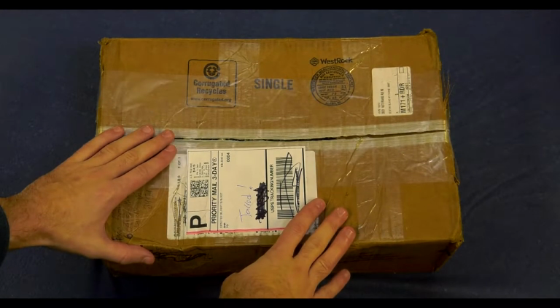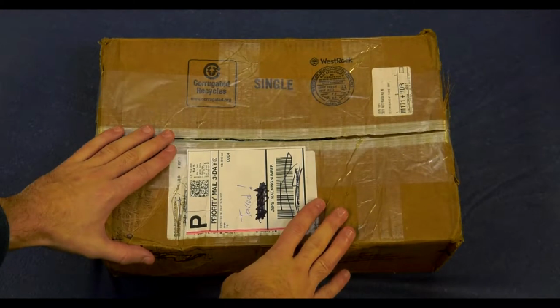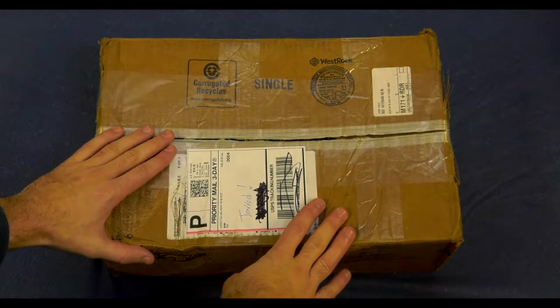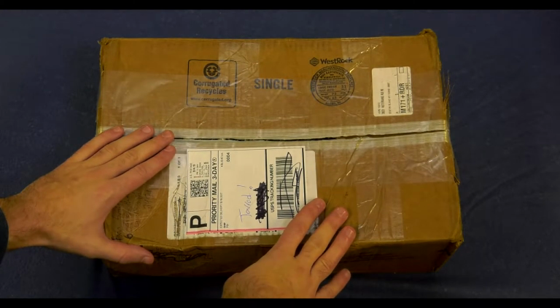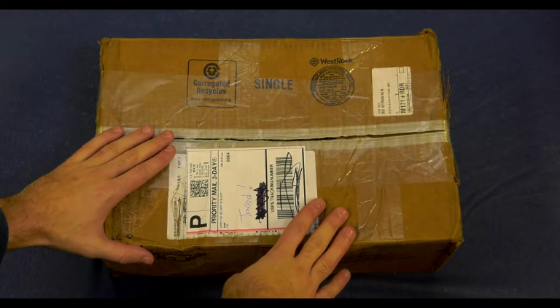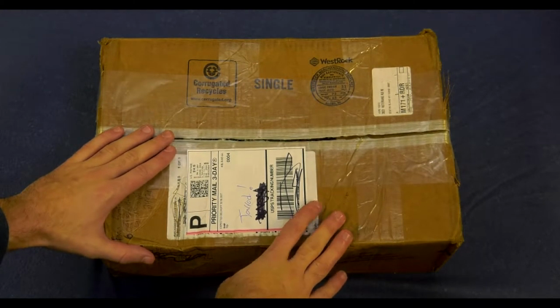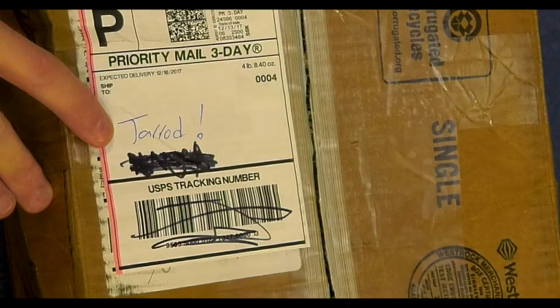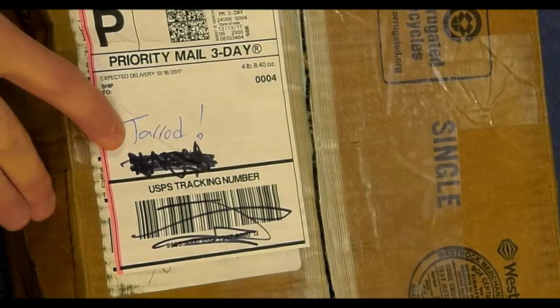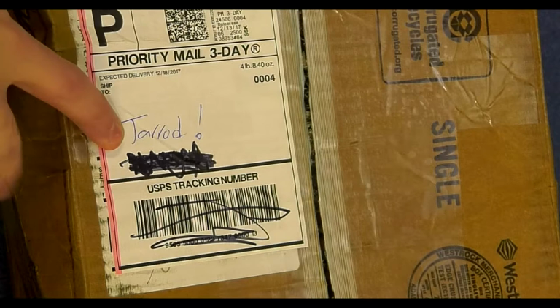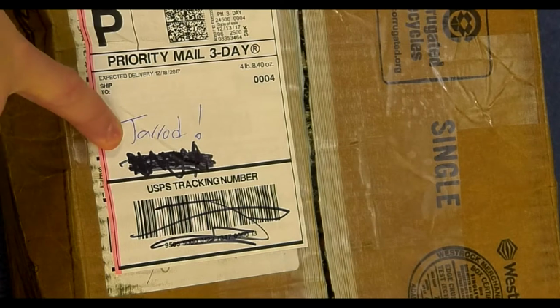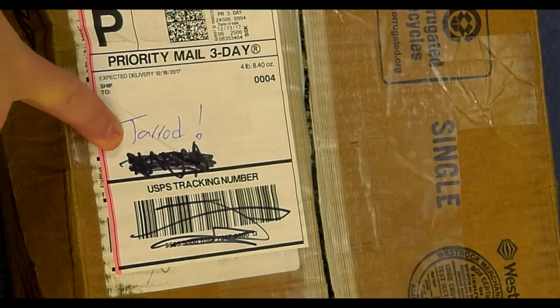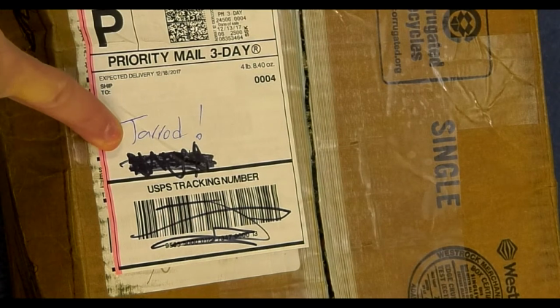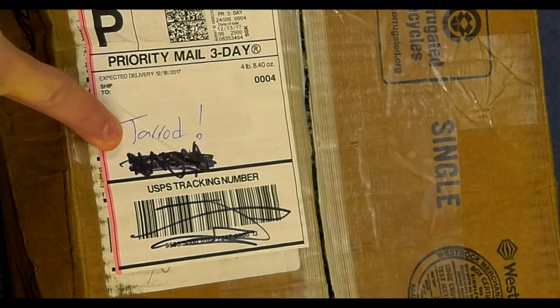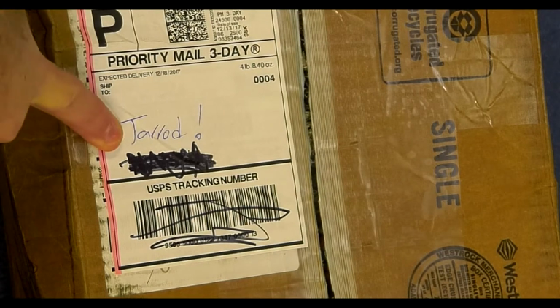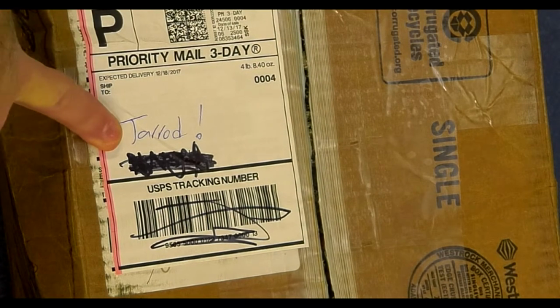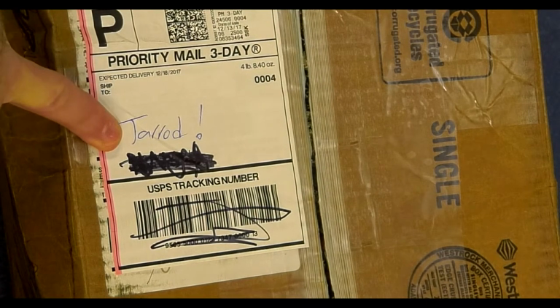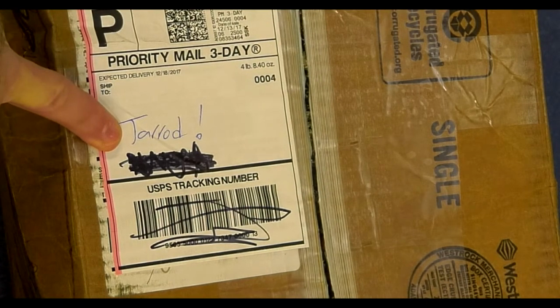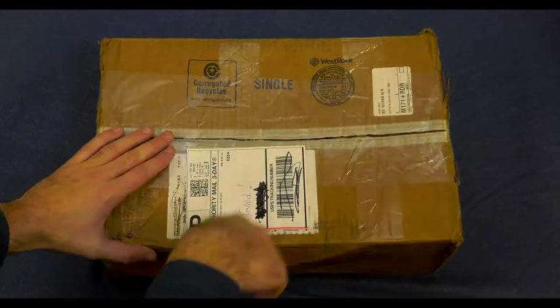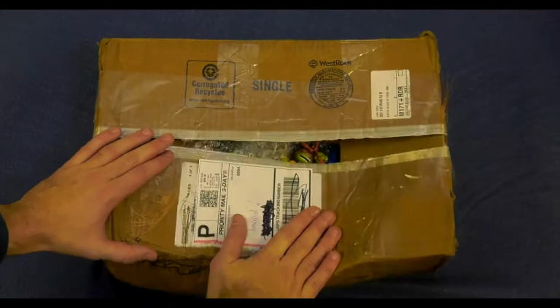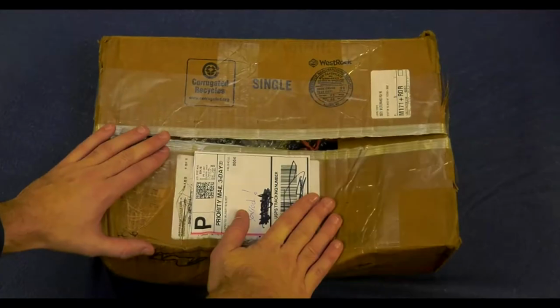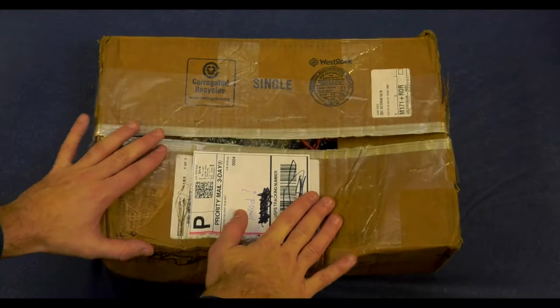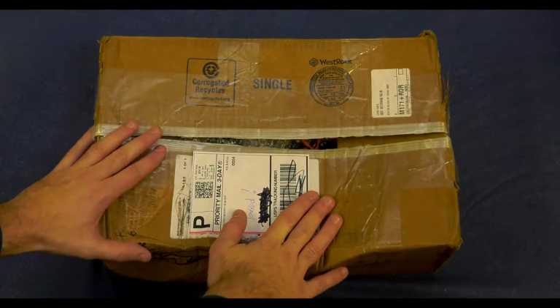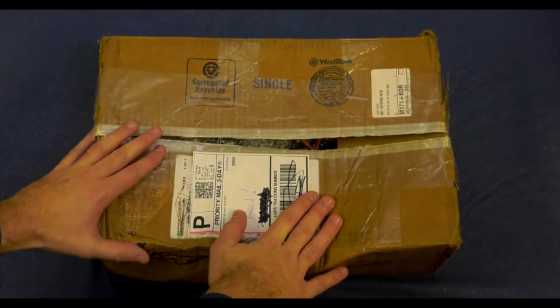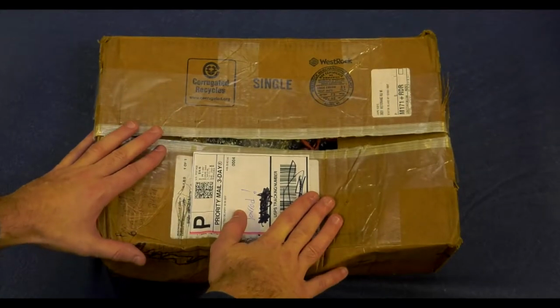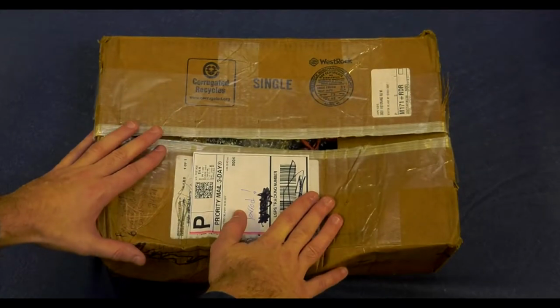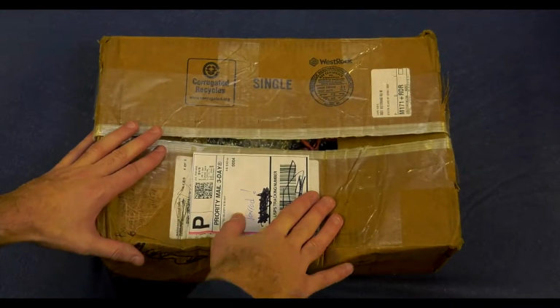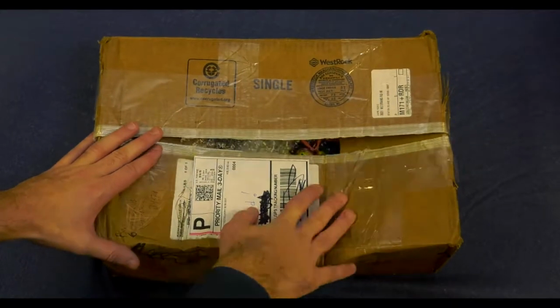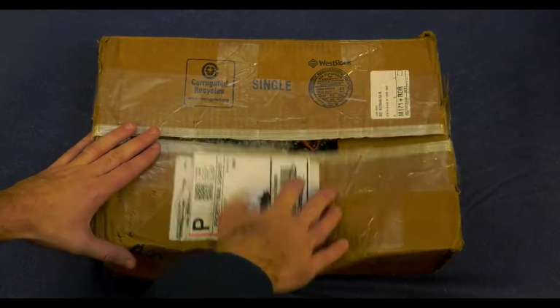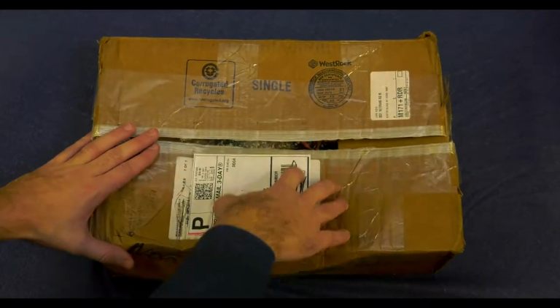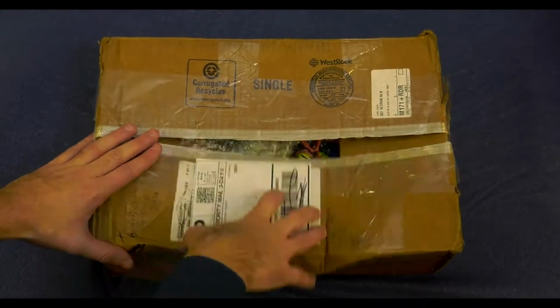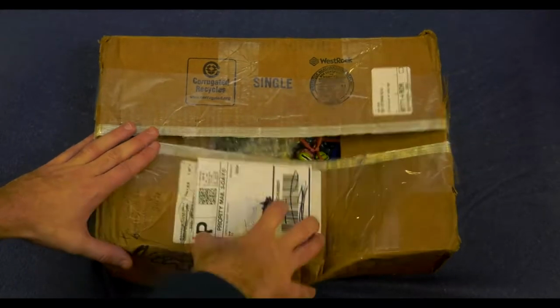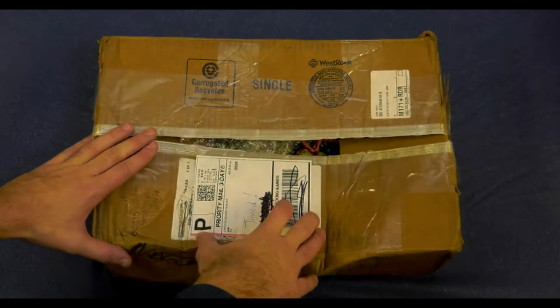And also, he wrote my name — Jared, exclamation point. Anytime people send me mail, that is how it should be done: Jared, exclamation point, no last name, exclamation point, toy sent.